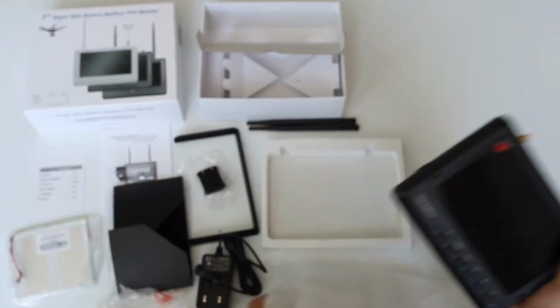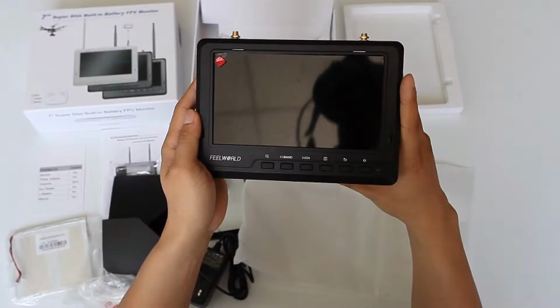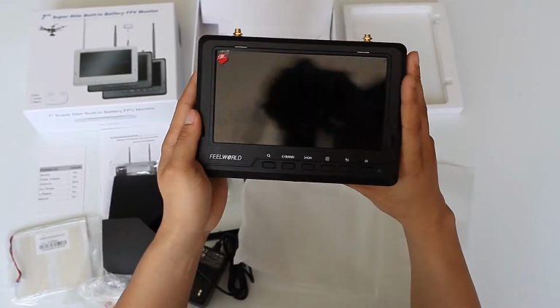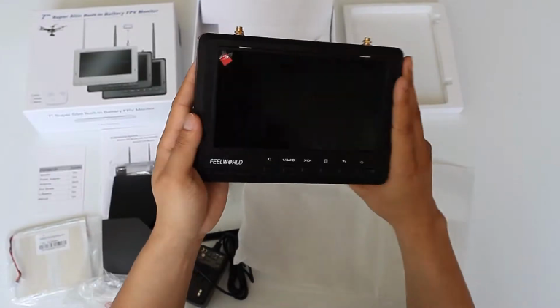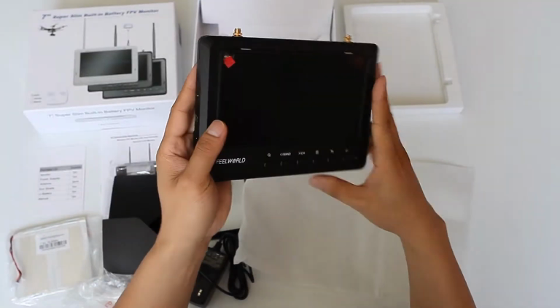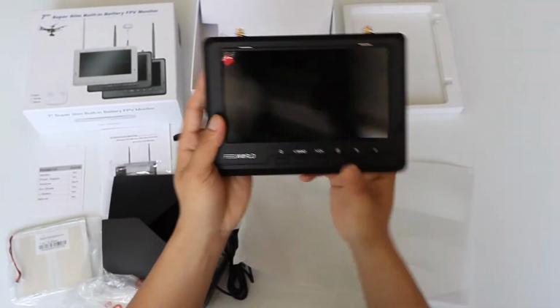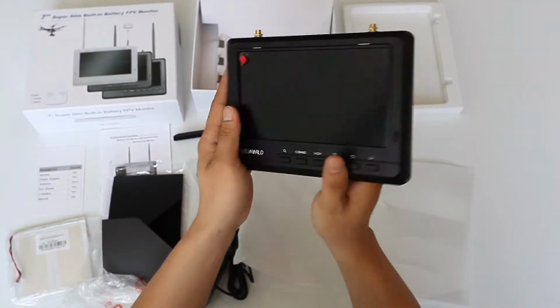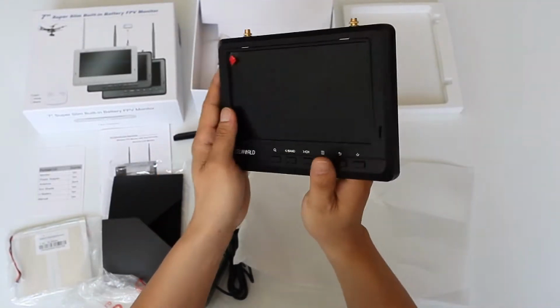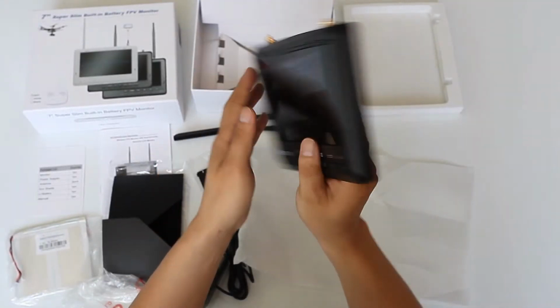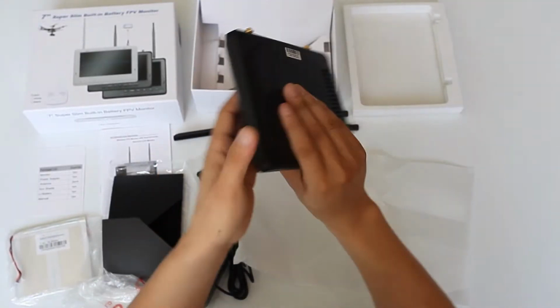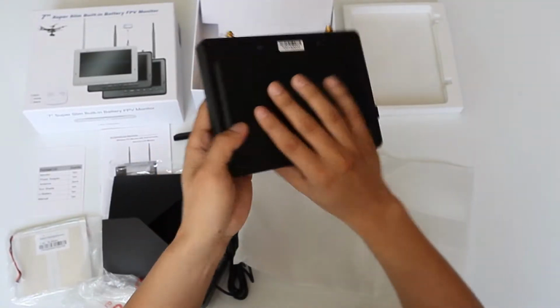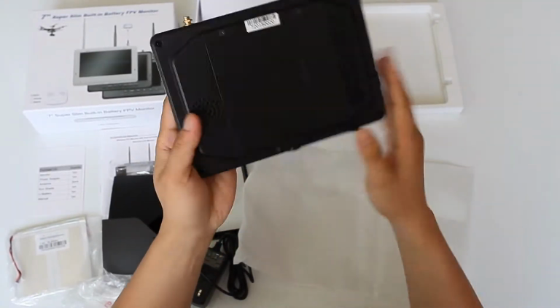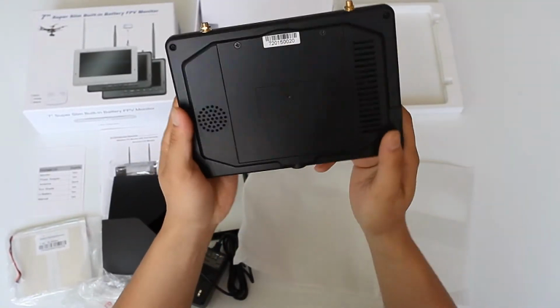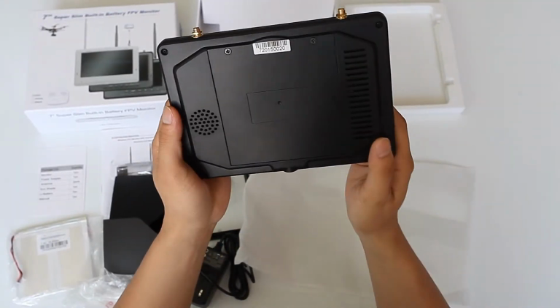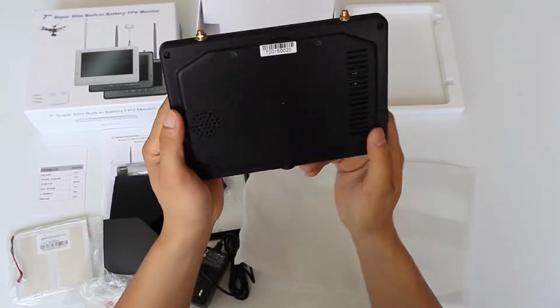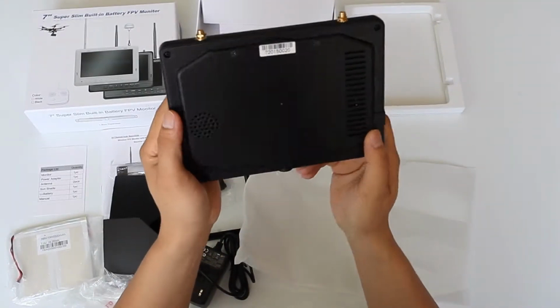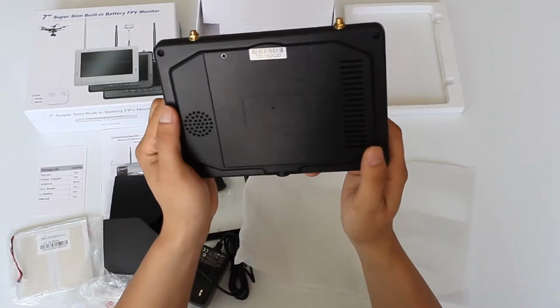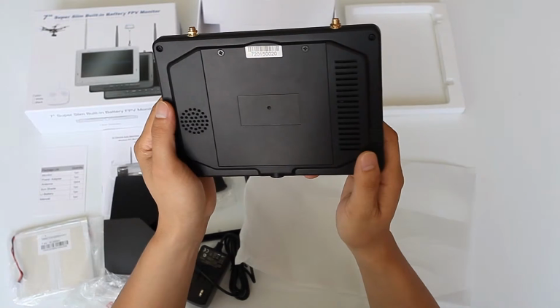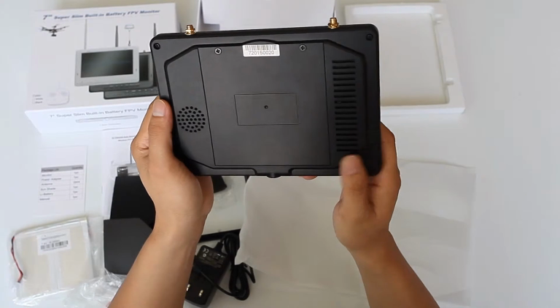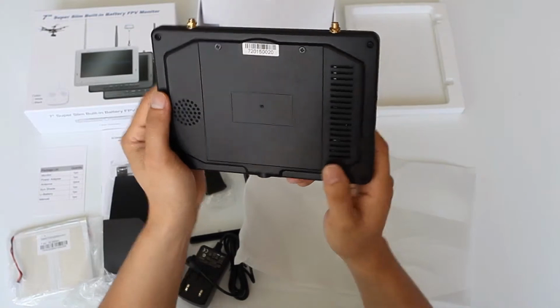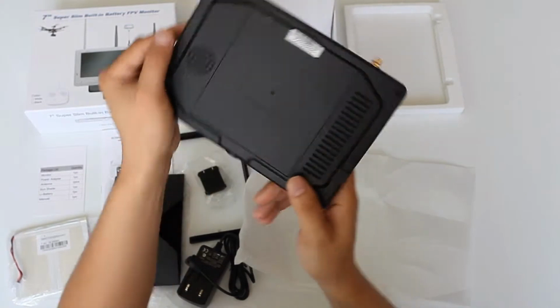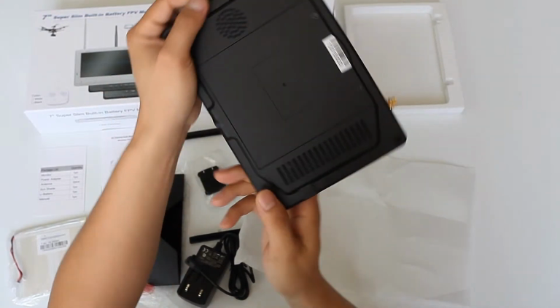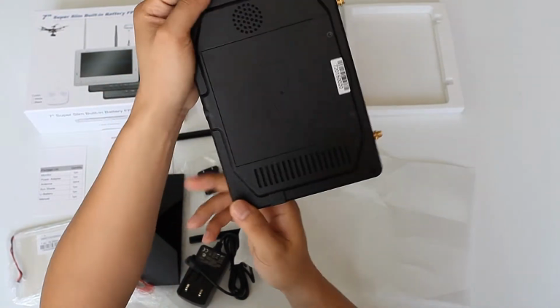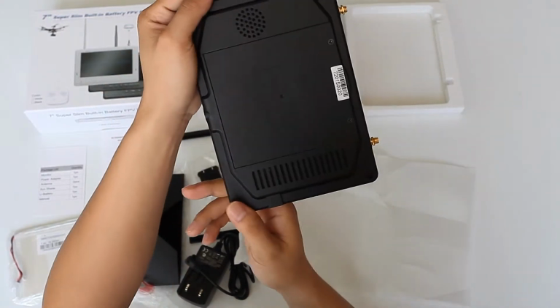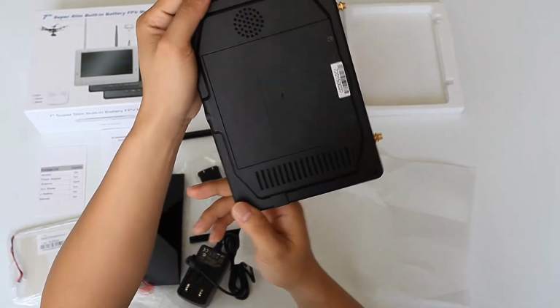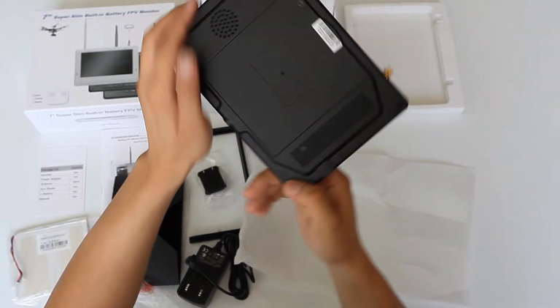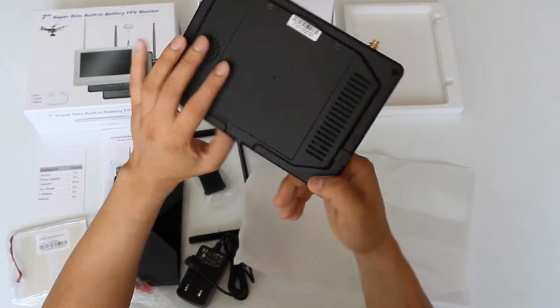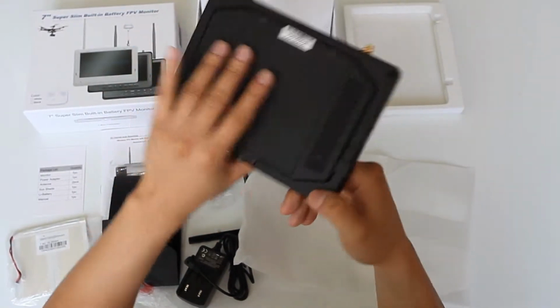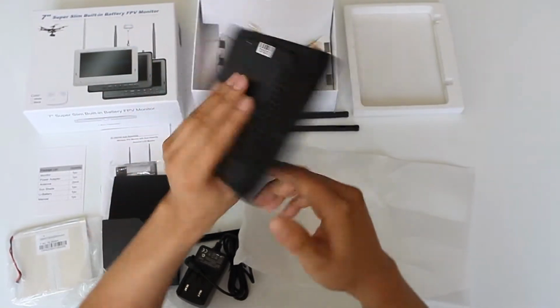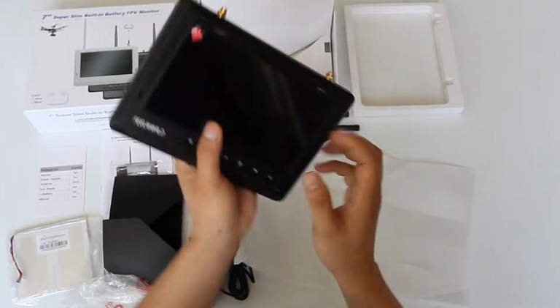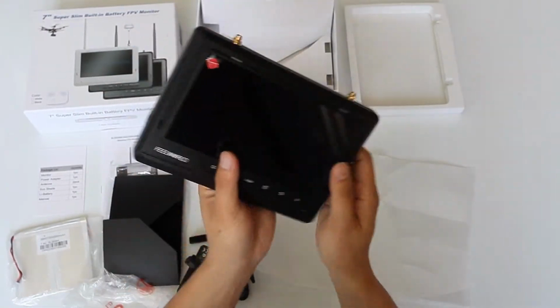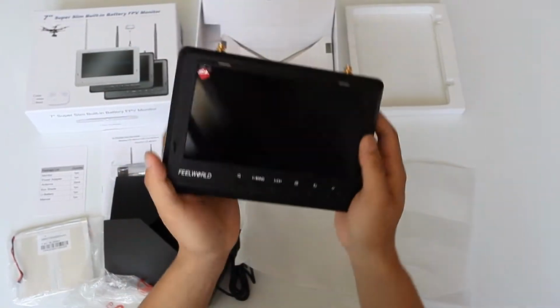As you can see, this is a matte screen with anti-sunlight glare protection.